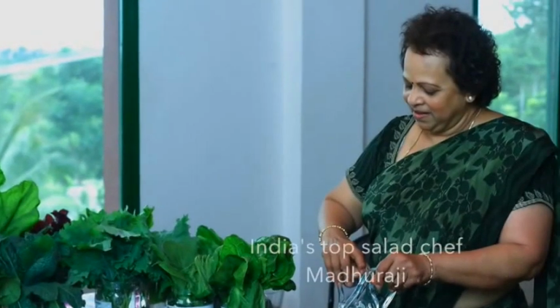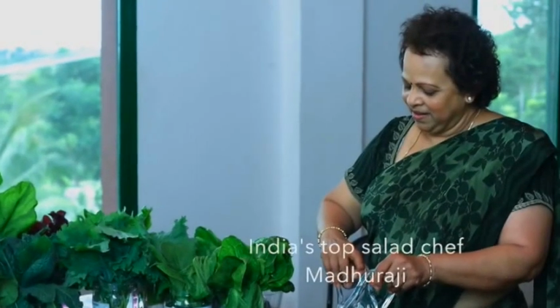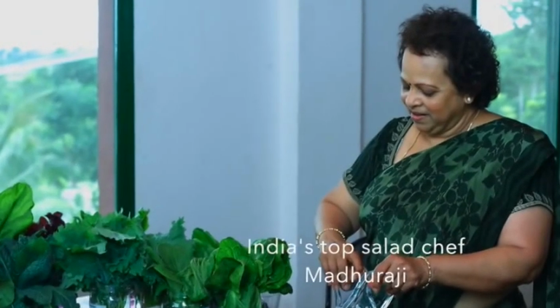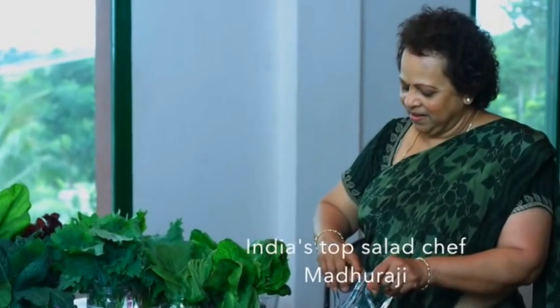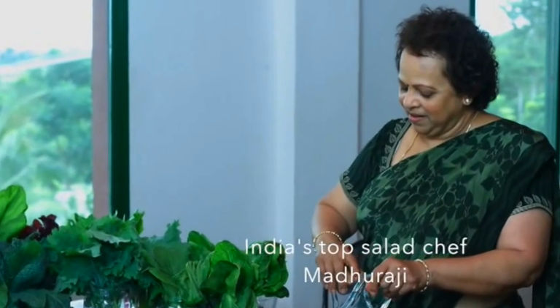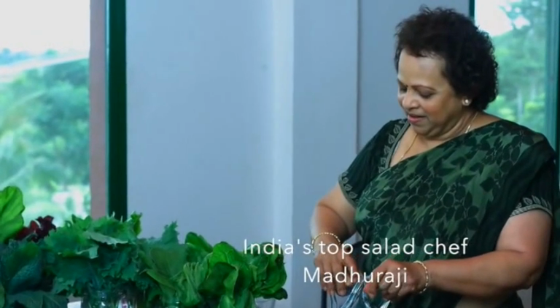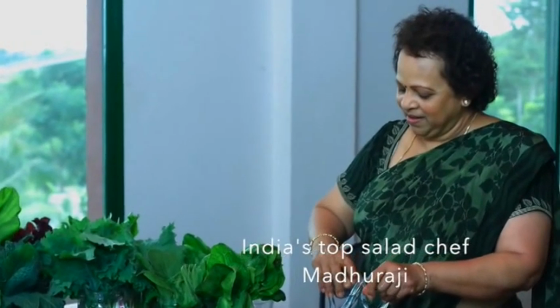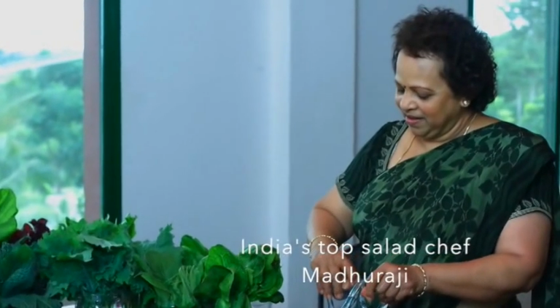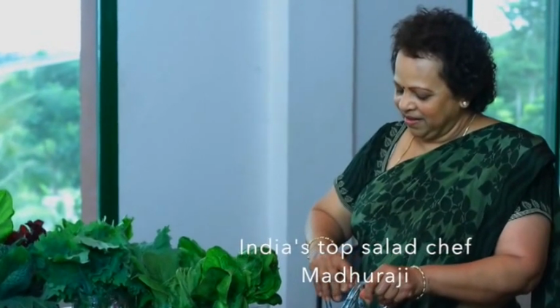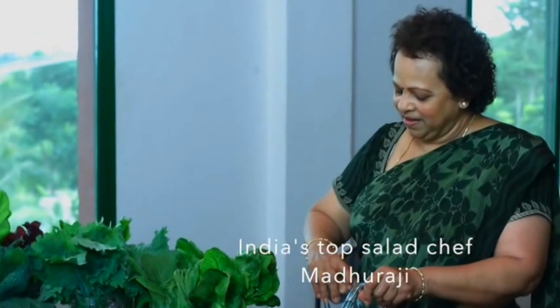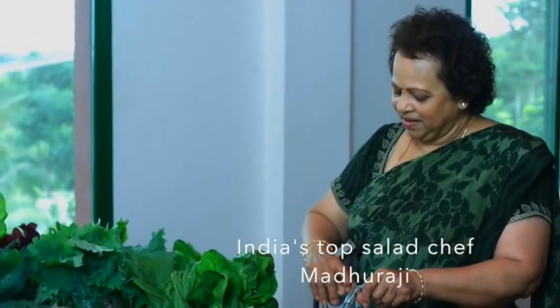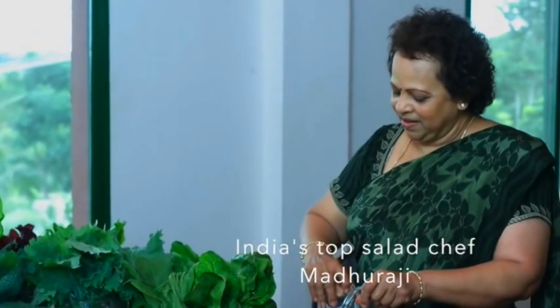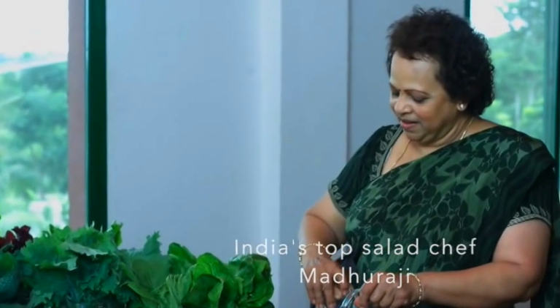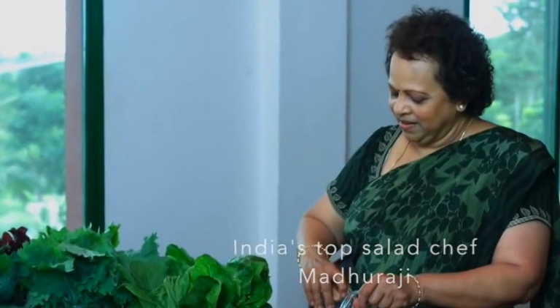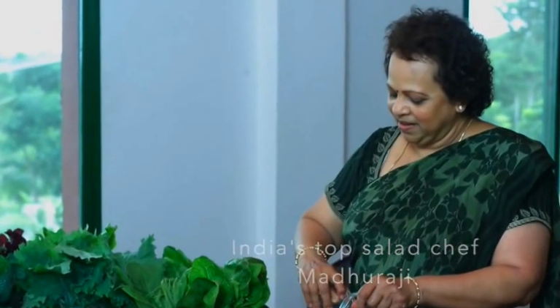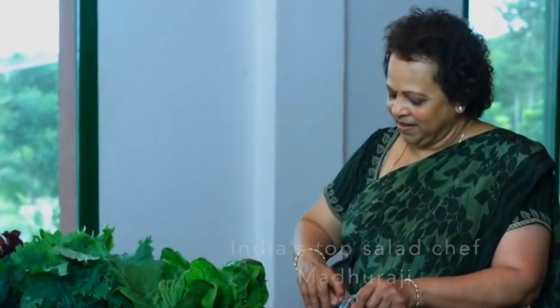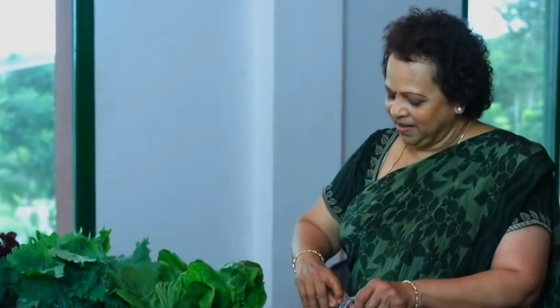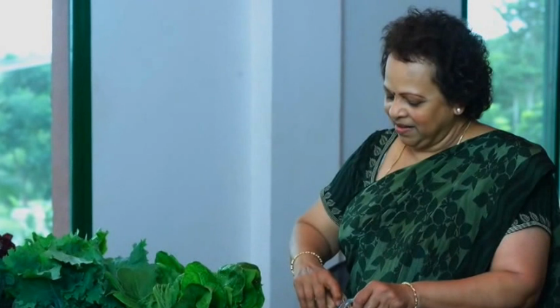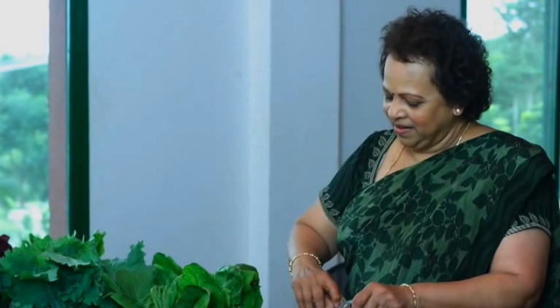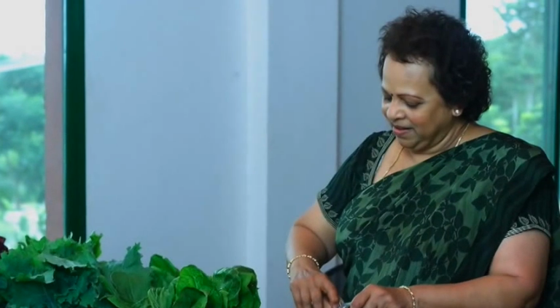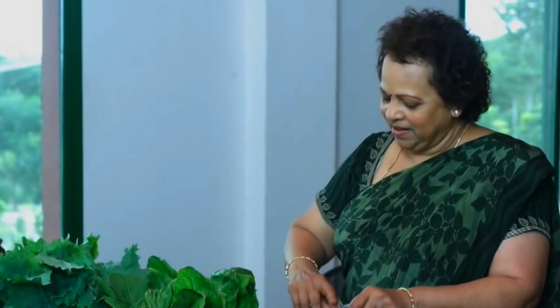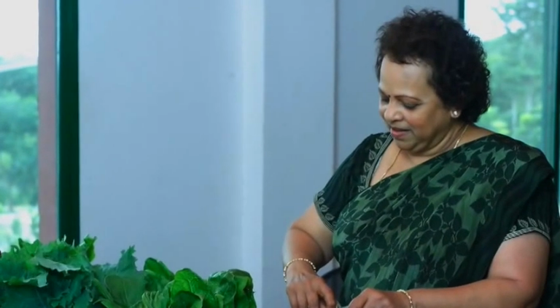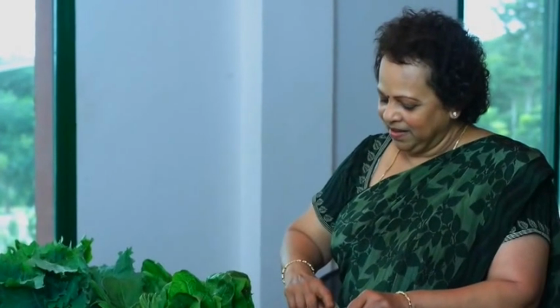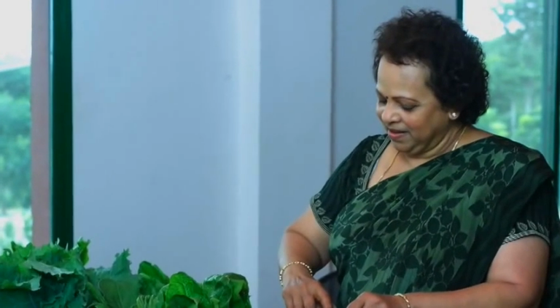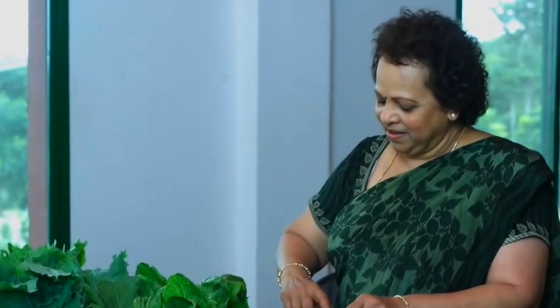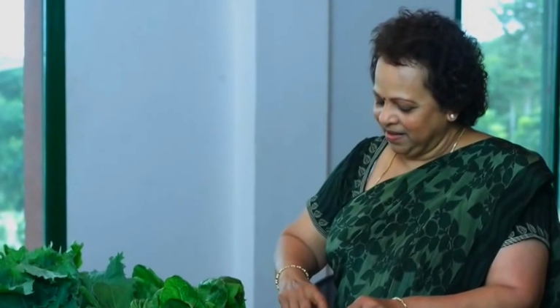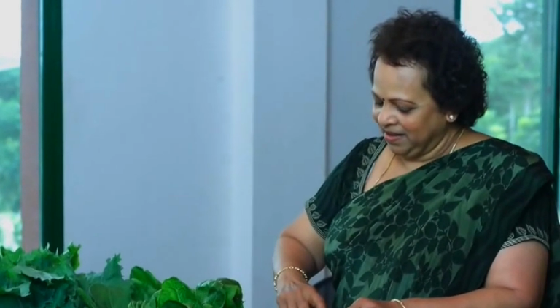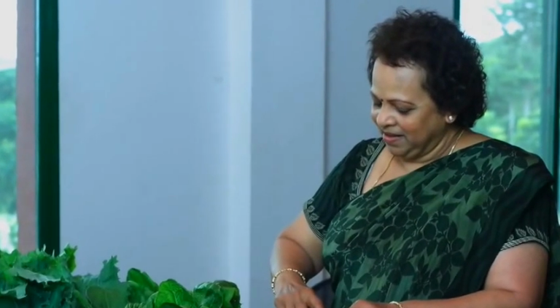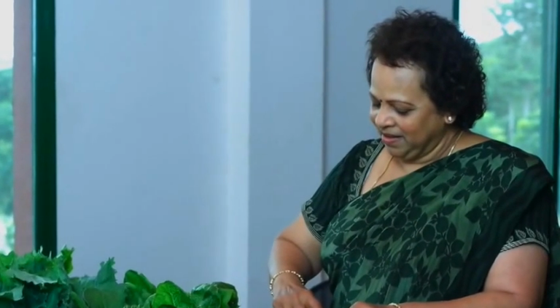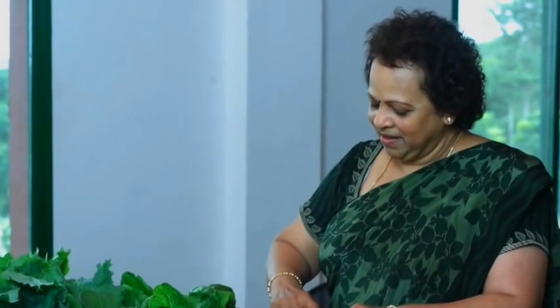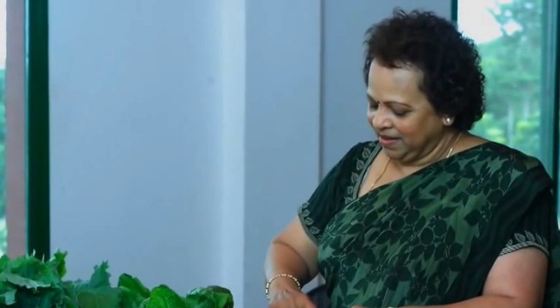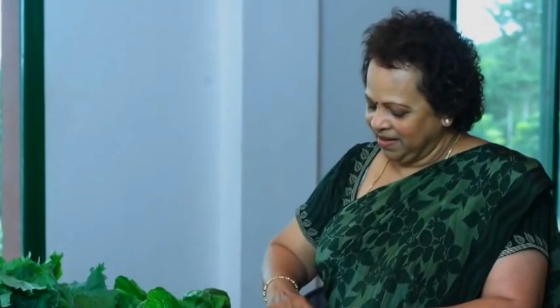And now we have our own celebrity chef Madhuraji demonstrate the tricks of salad making.